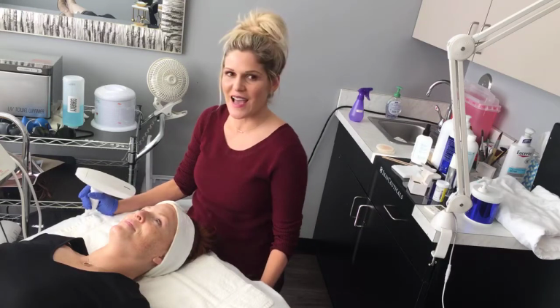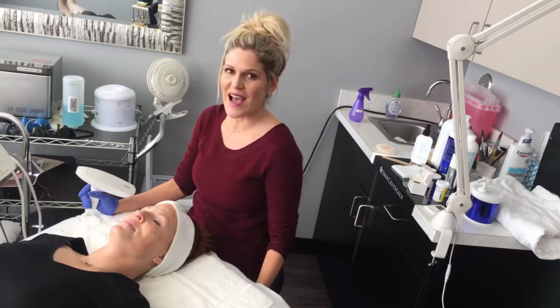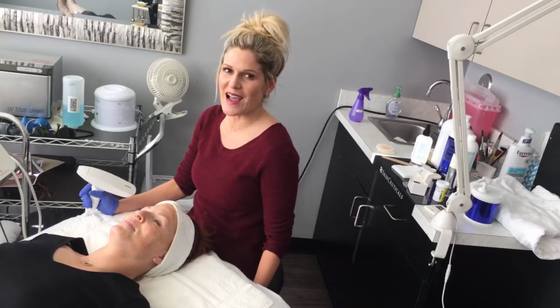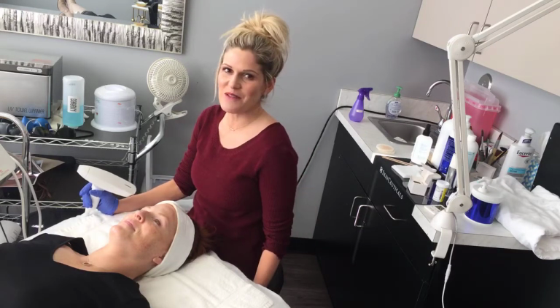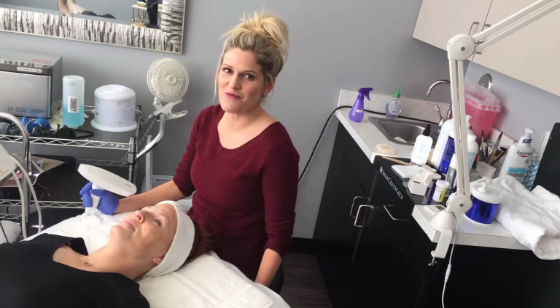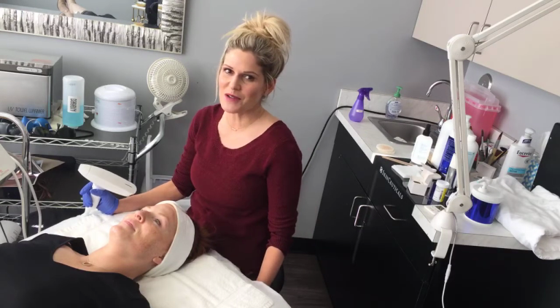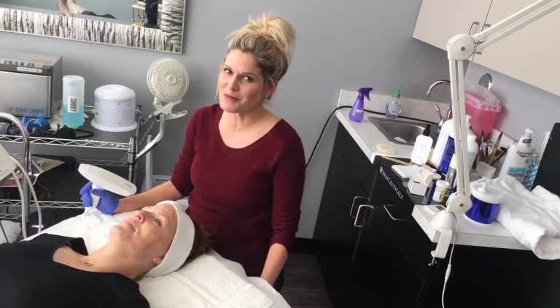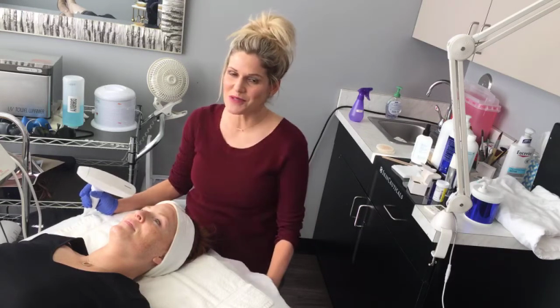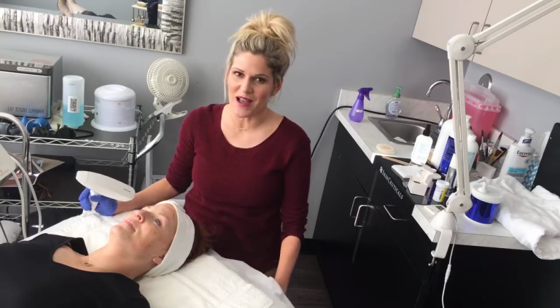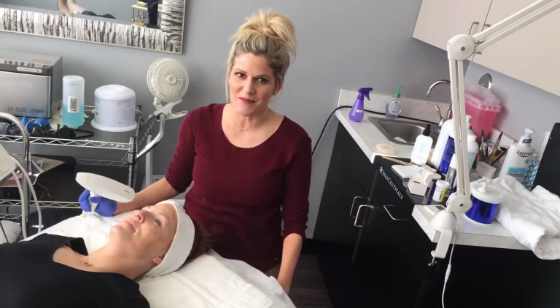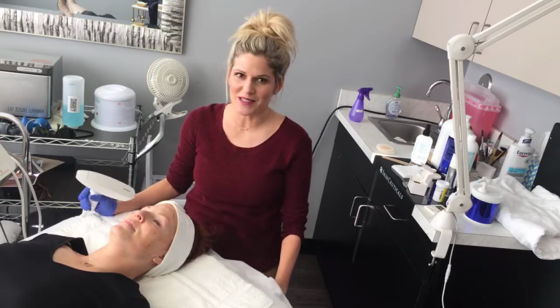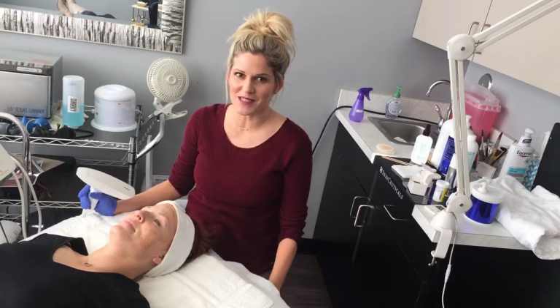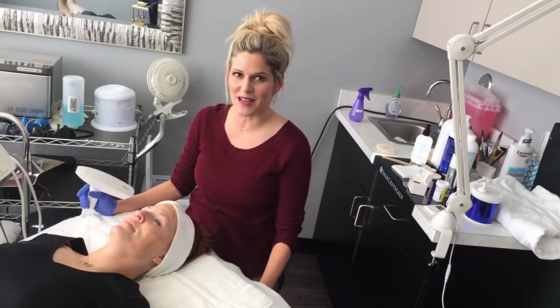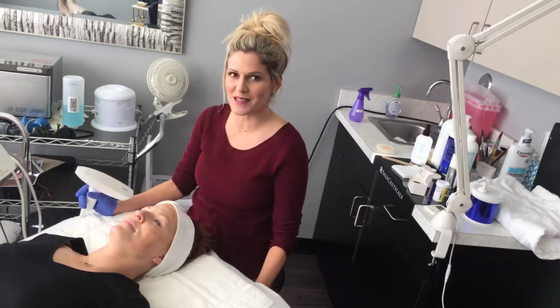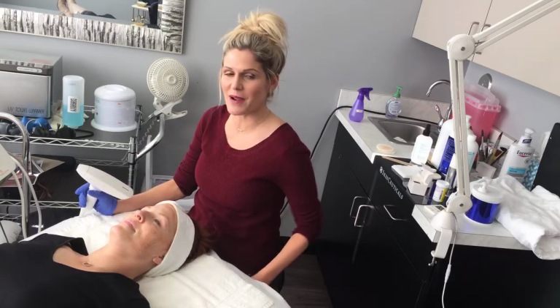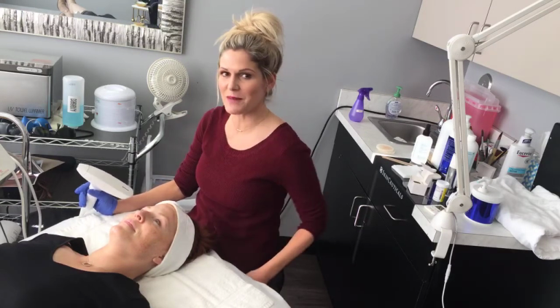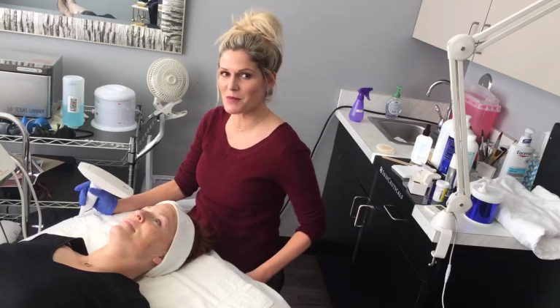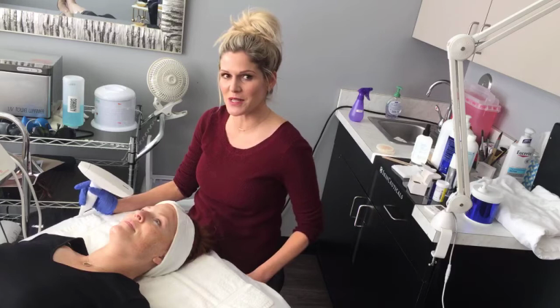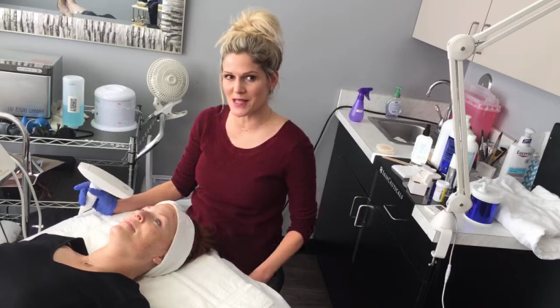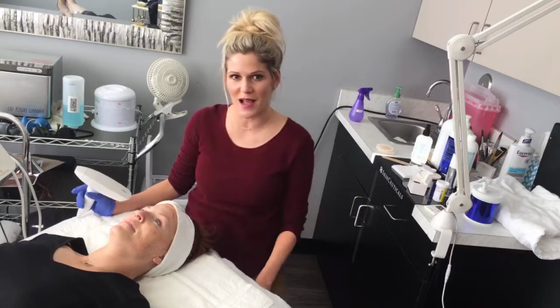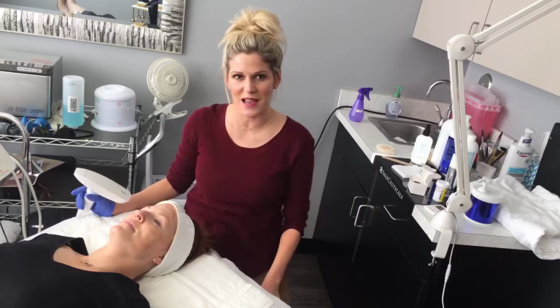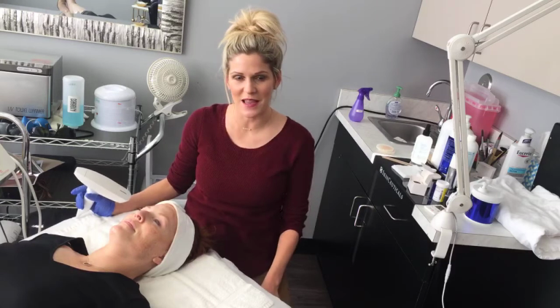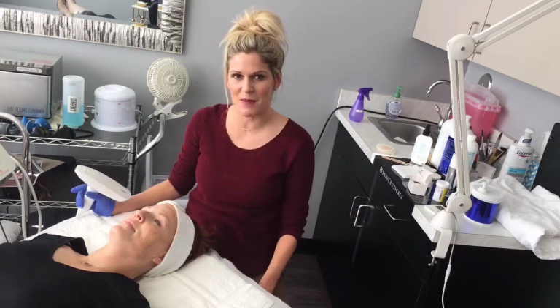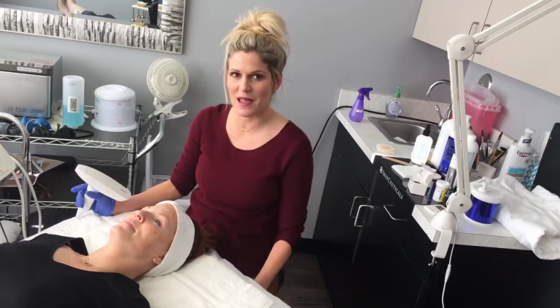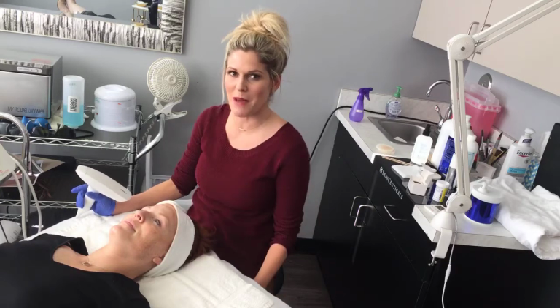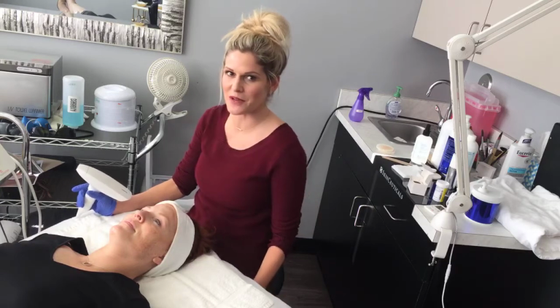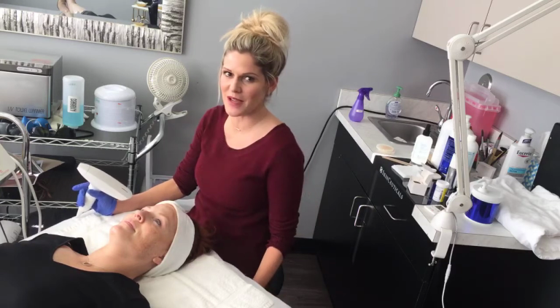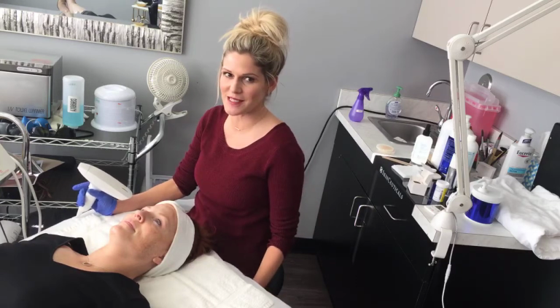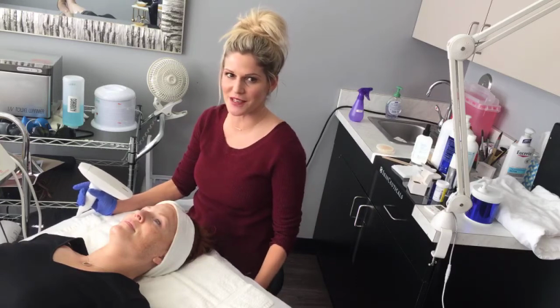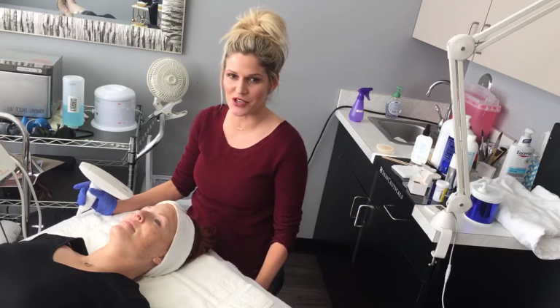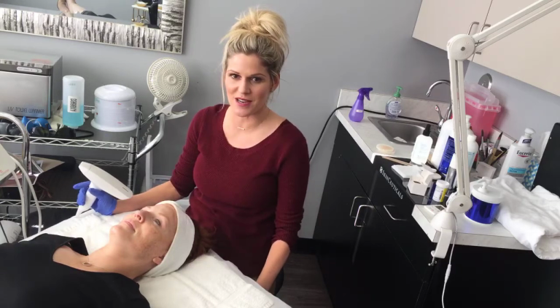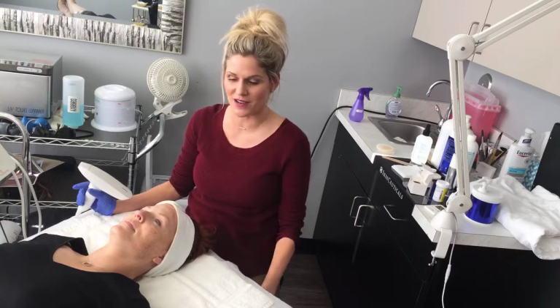Hi, welcome to Elemental Aesthetics. My name is Melissa. I am a medical esthetician here.